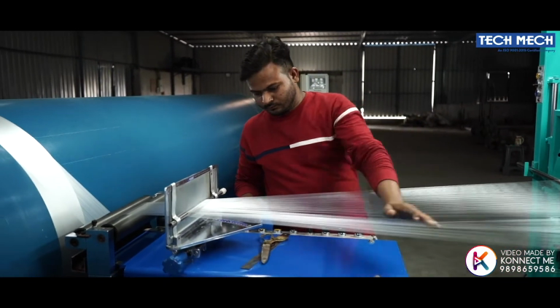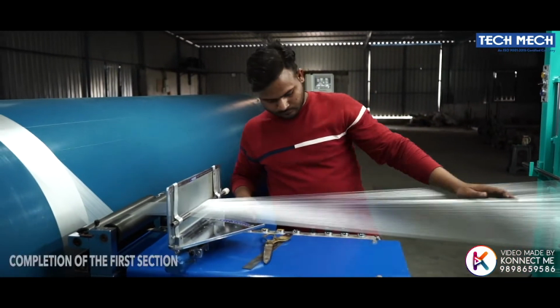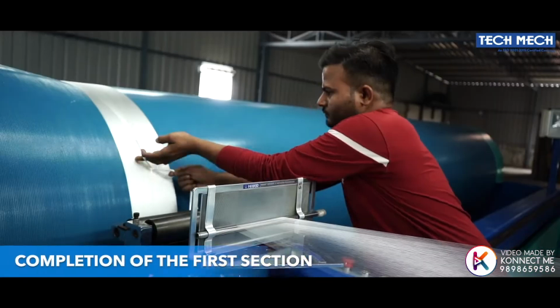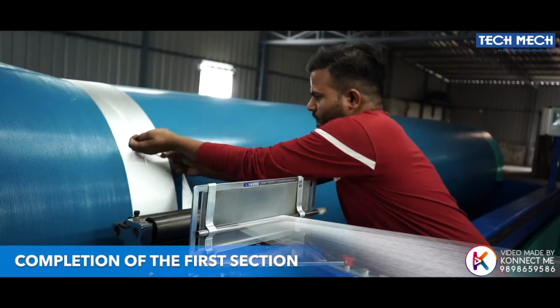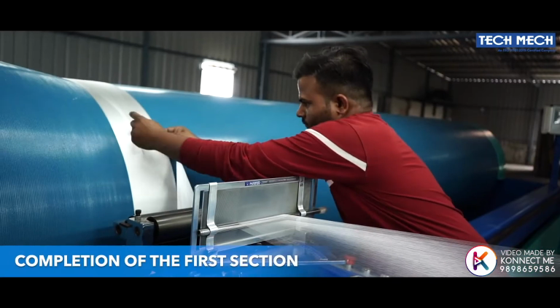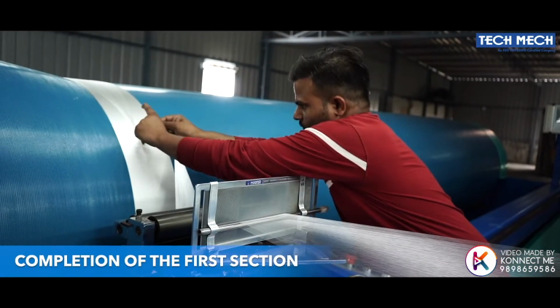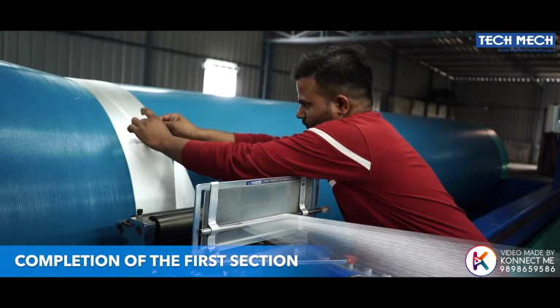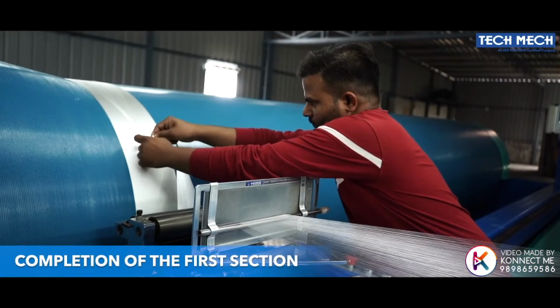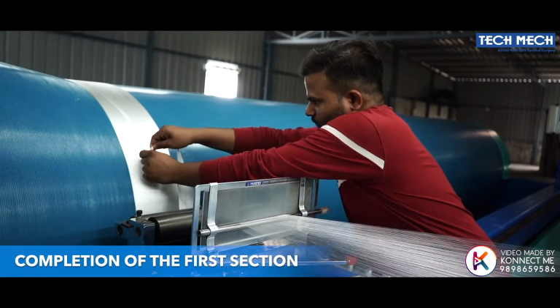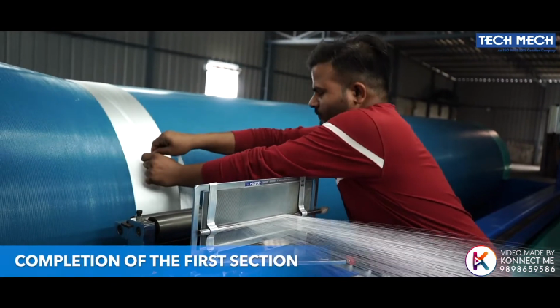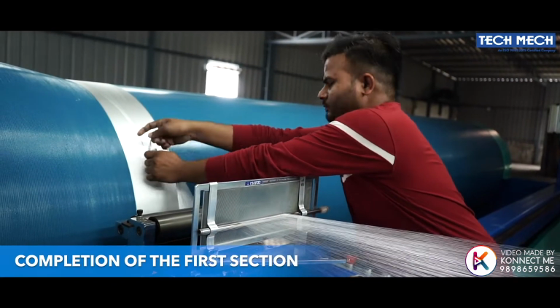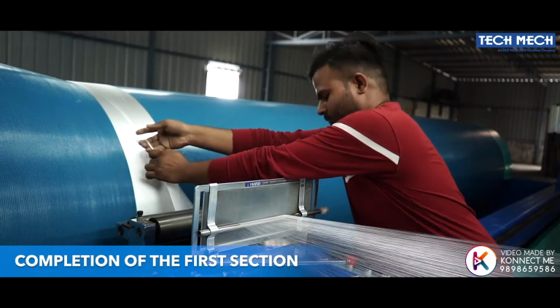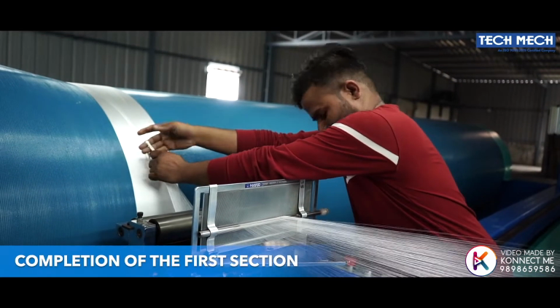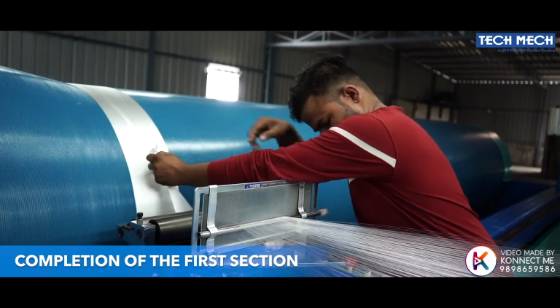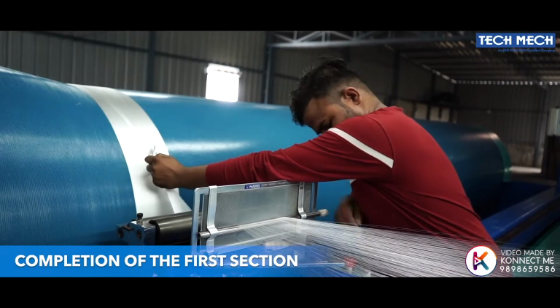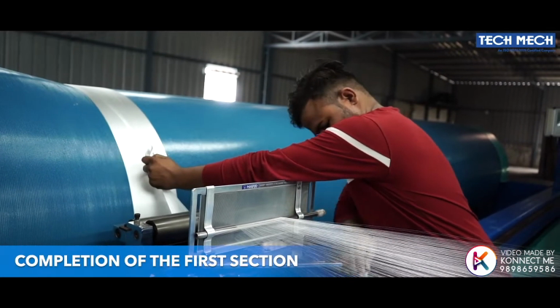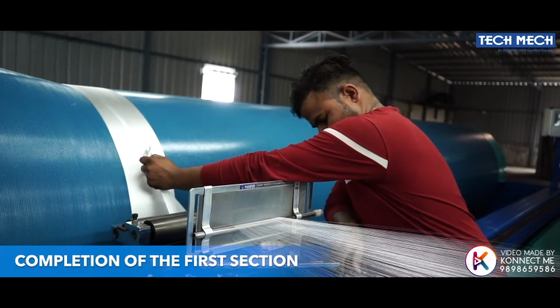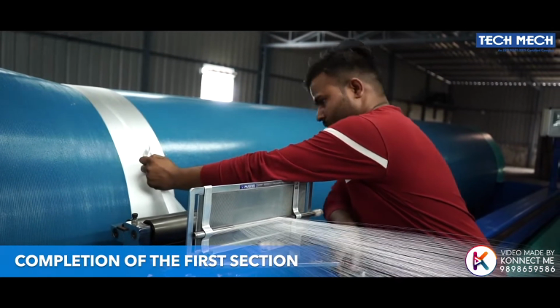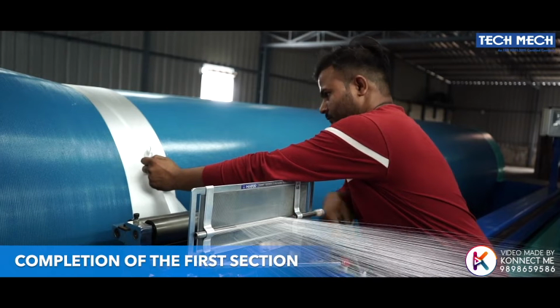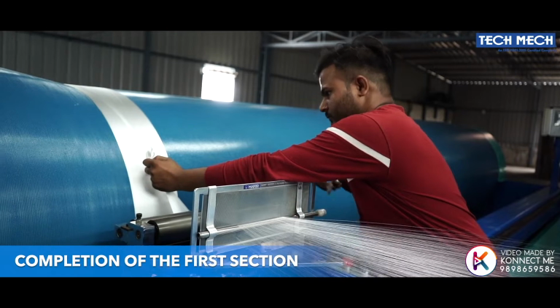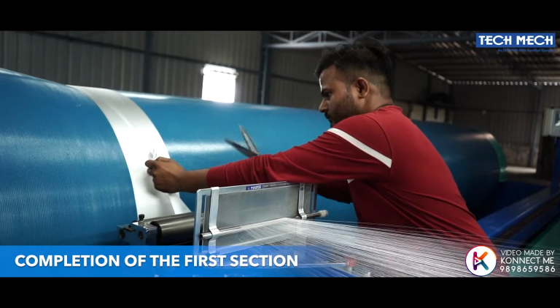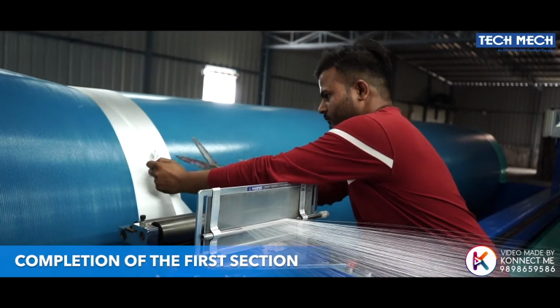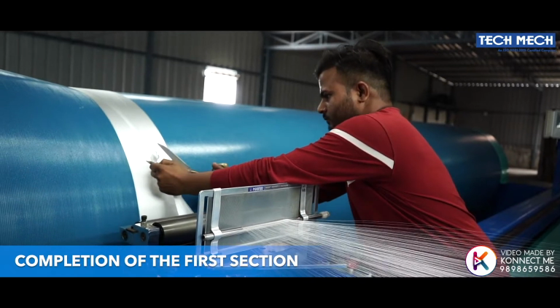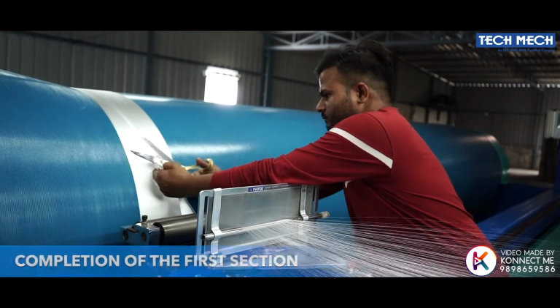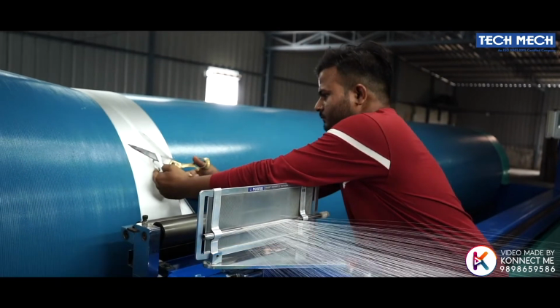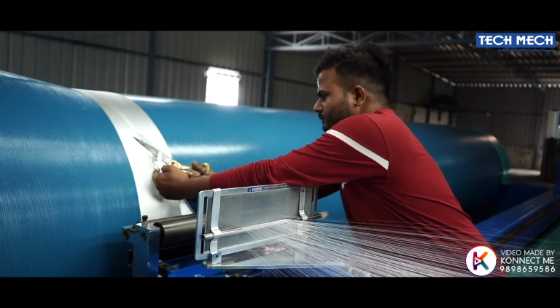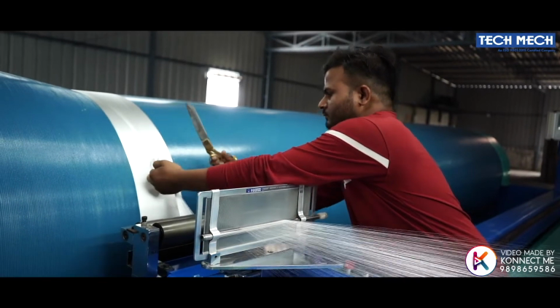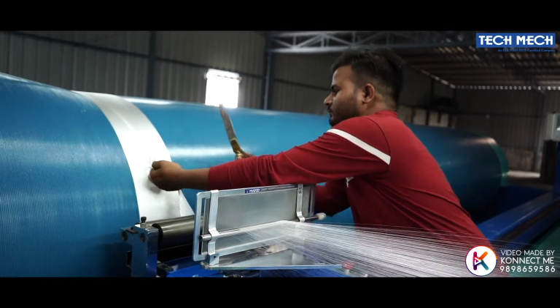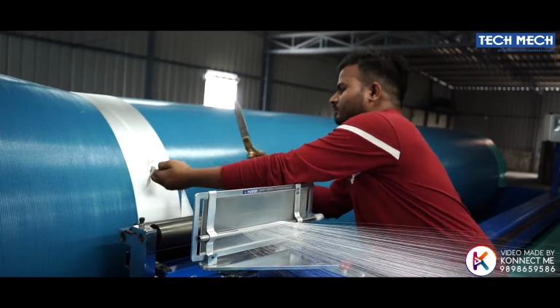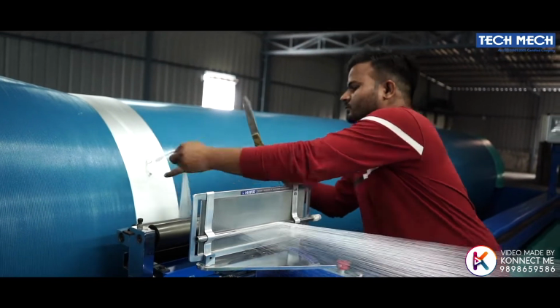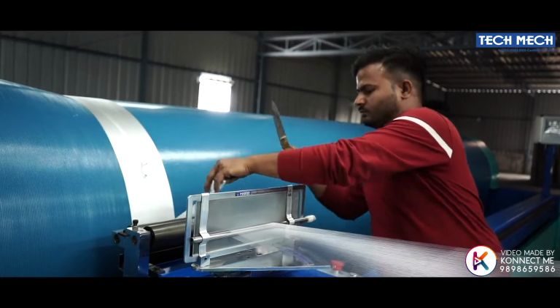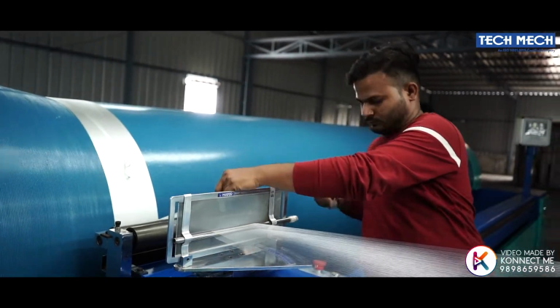Now, this is the completion of the first section and the second section will be started by the operator.